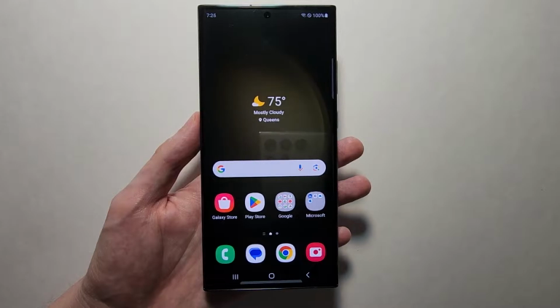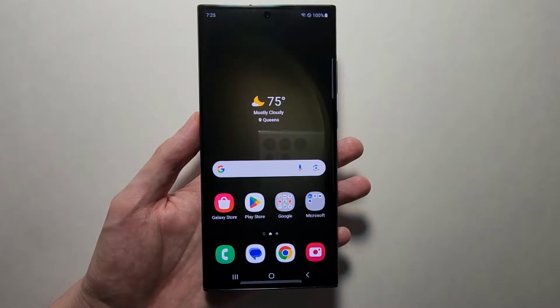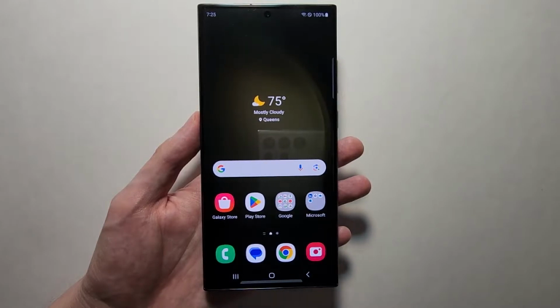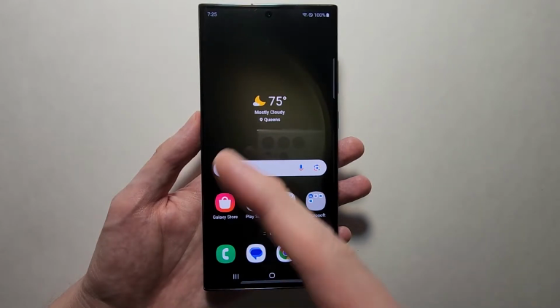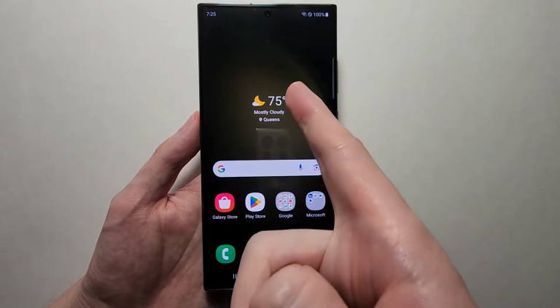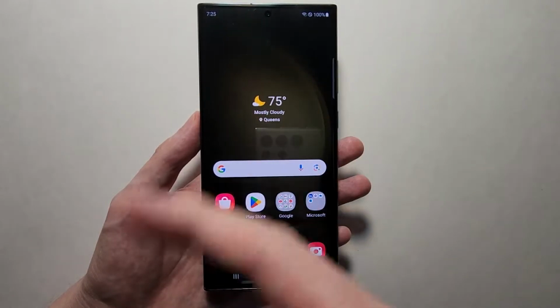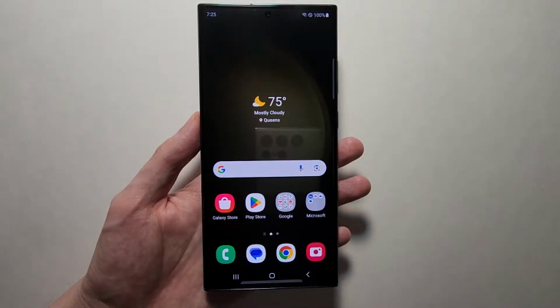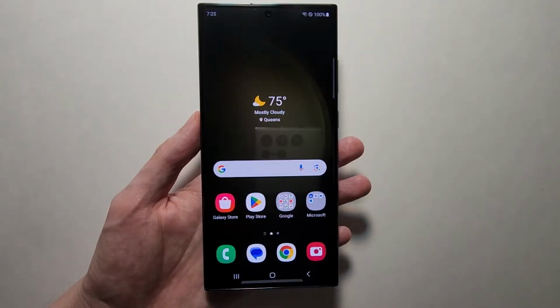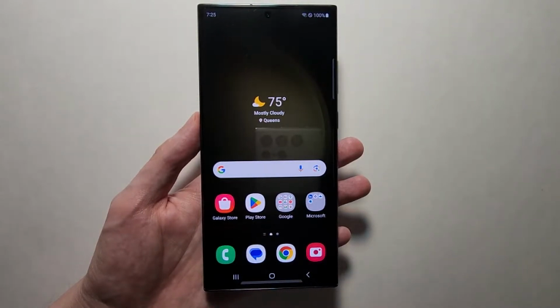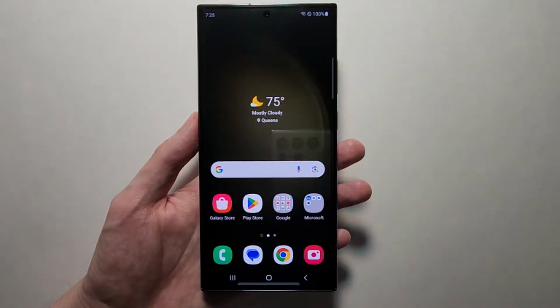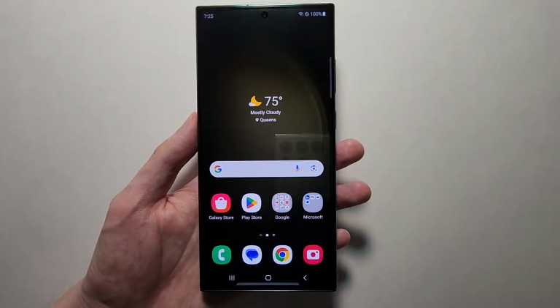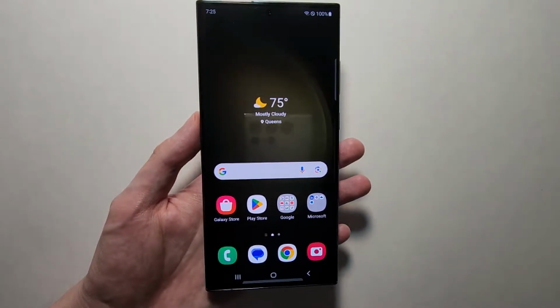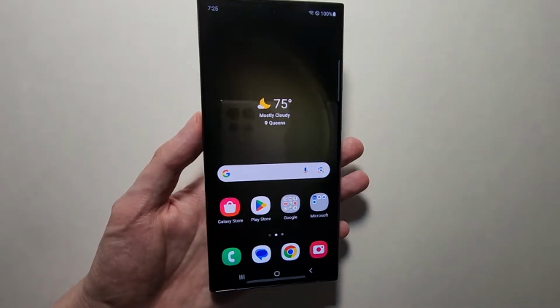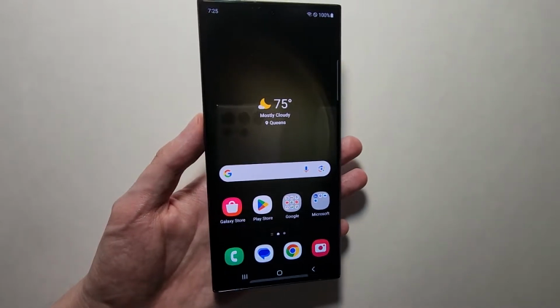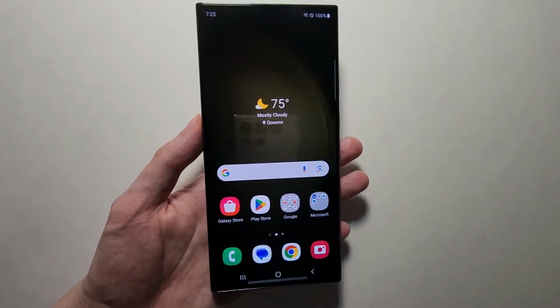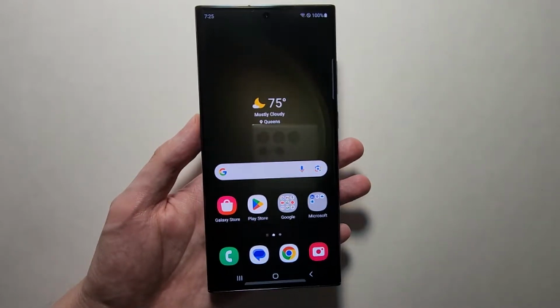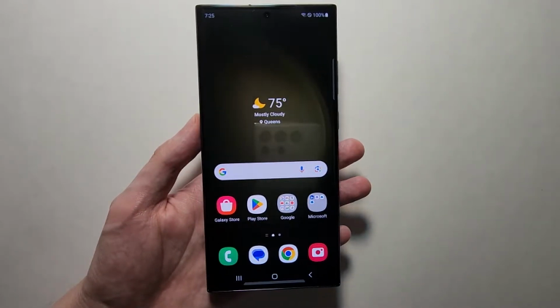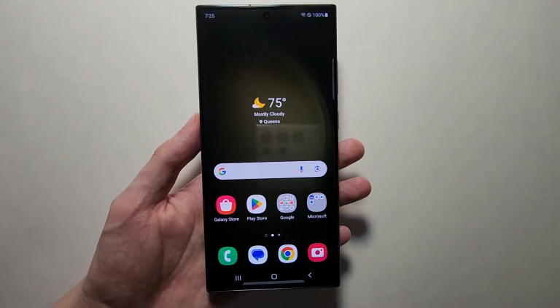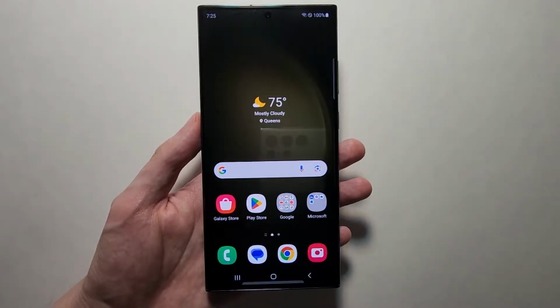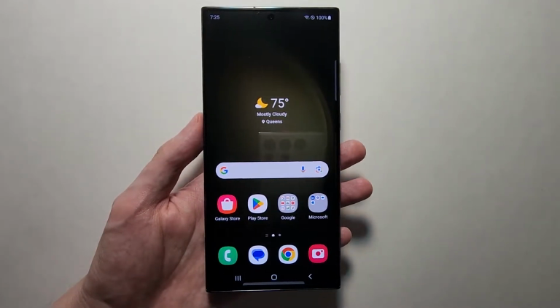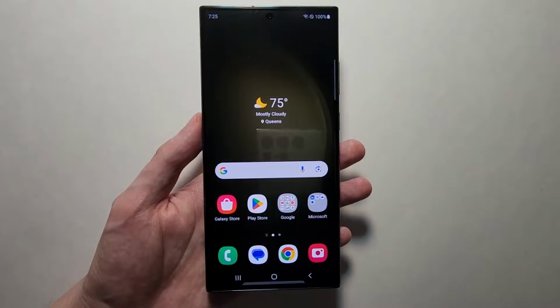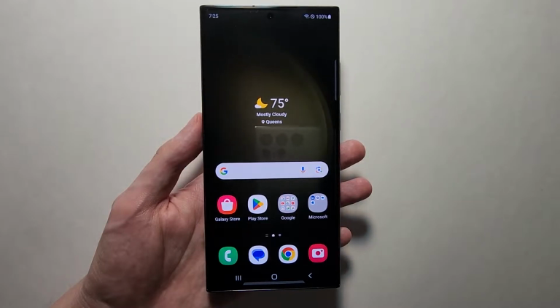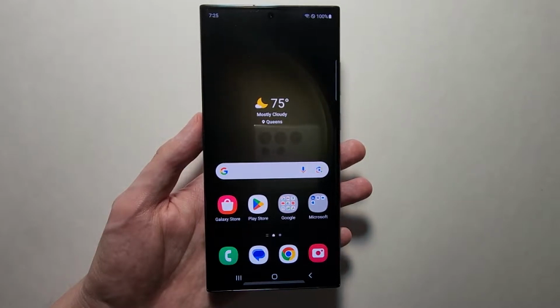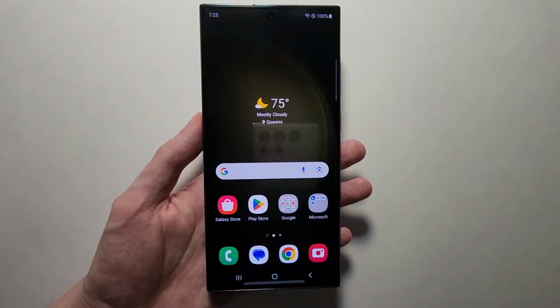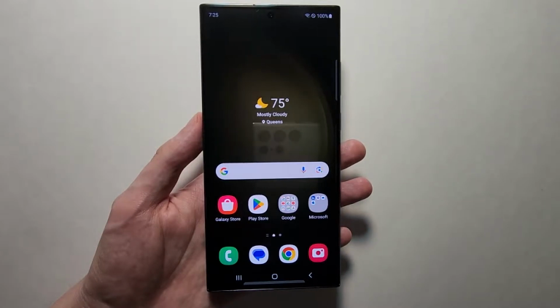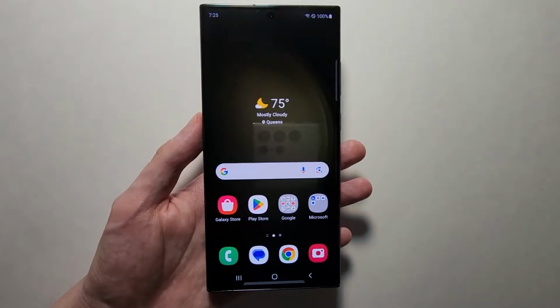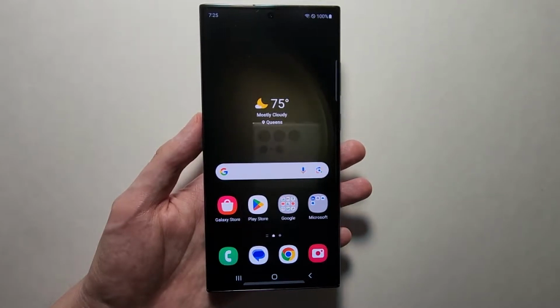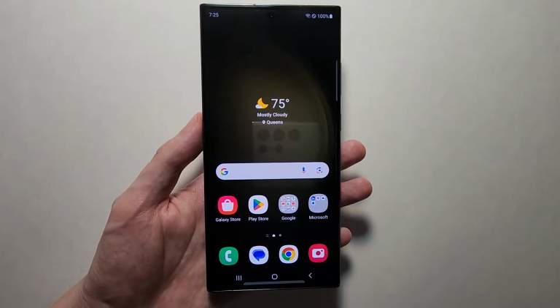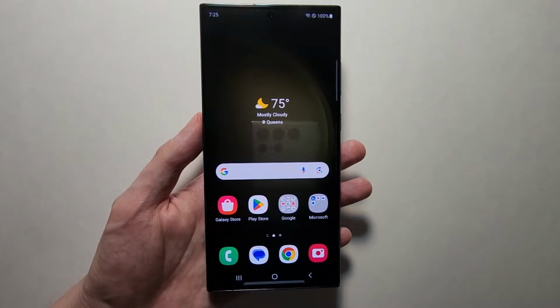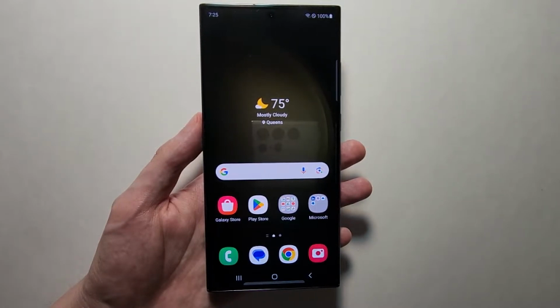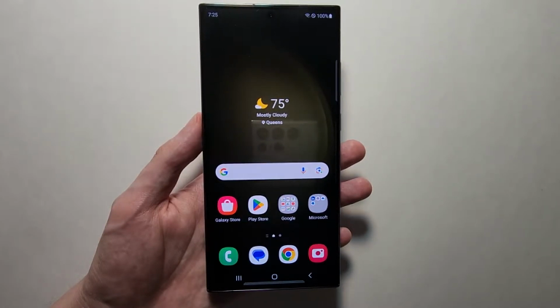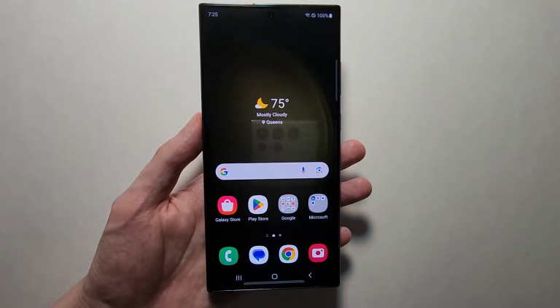Alright guys, I'm going to show you the screen recorder on your Samsung Galaxy S23. This also works on most other Samsung Galaxies.